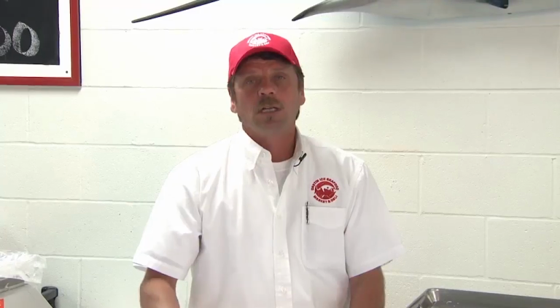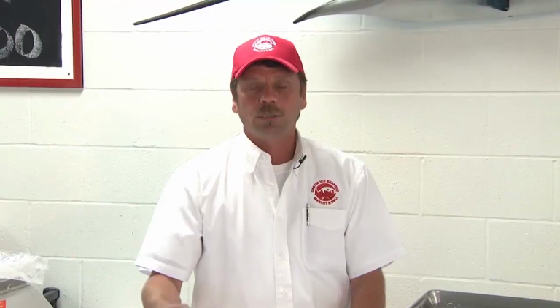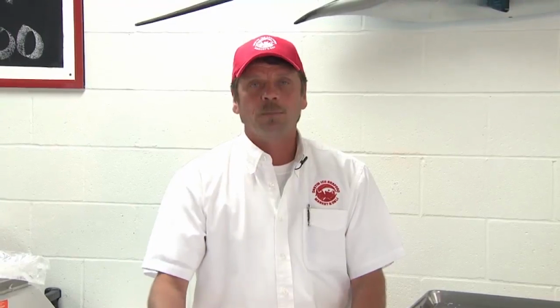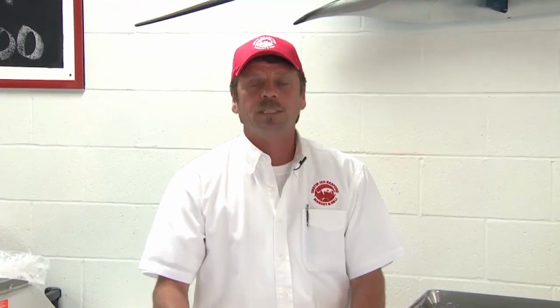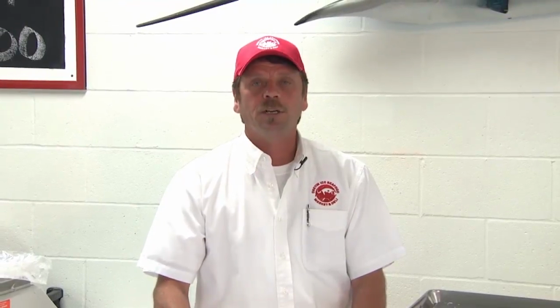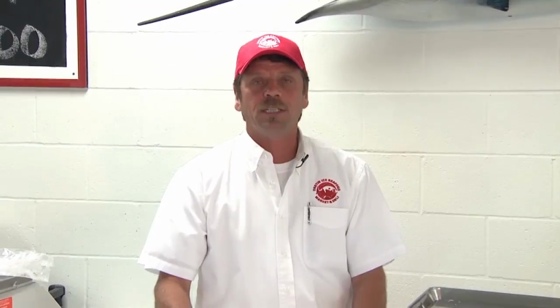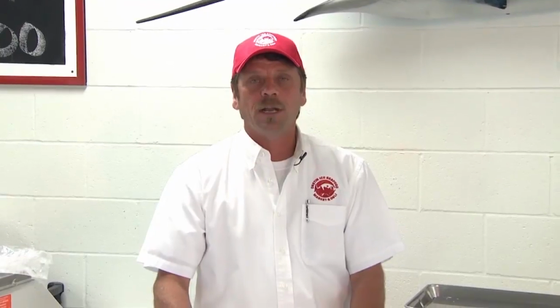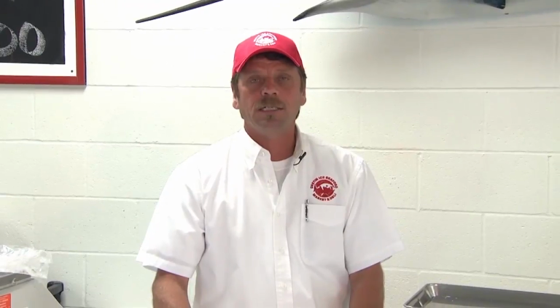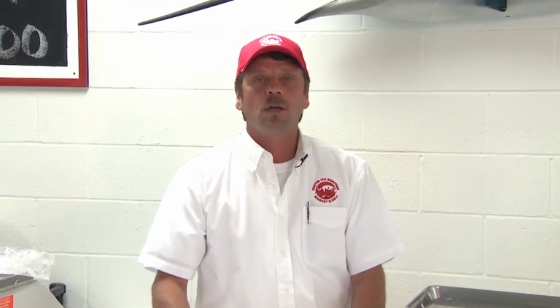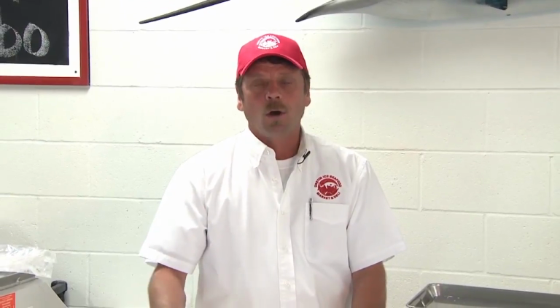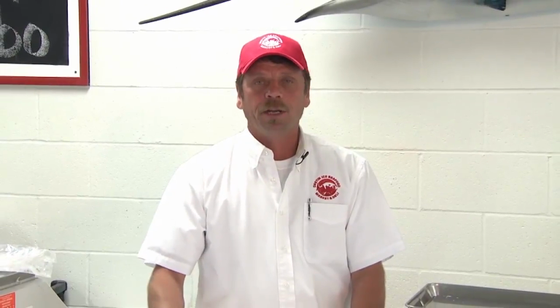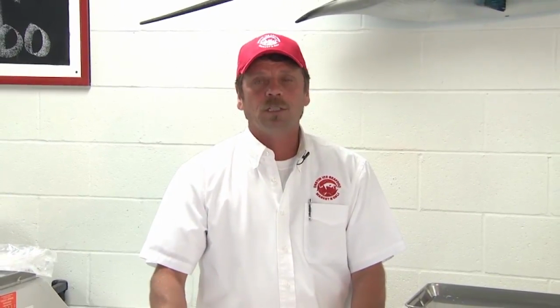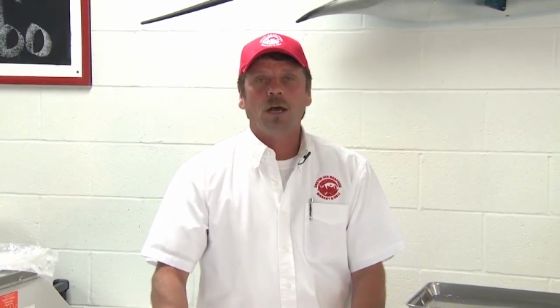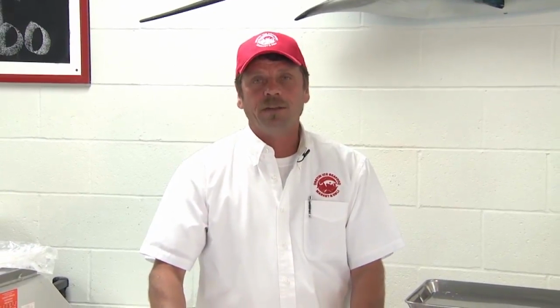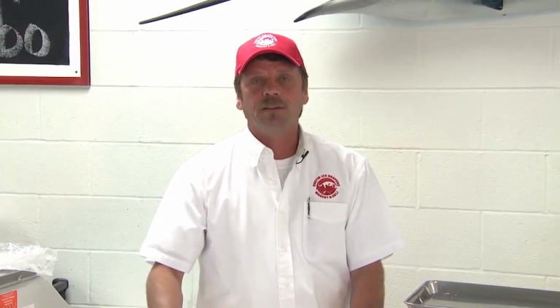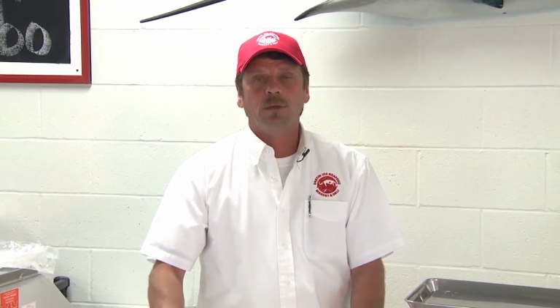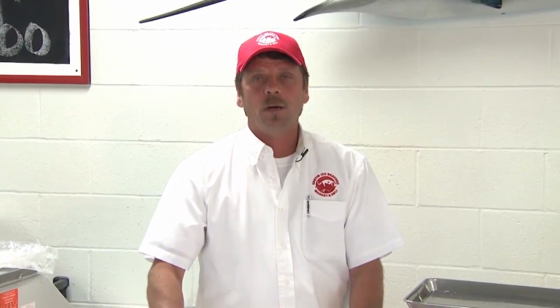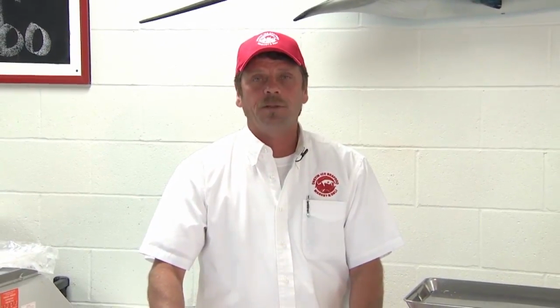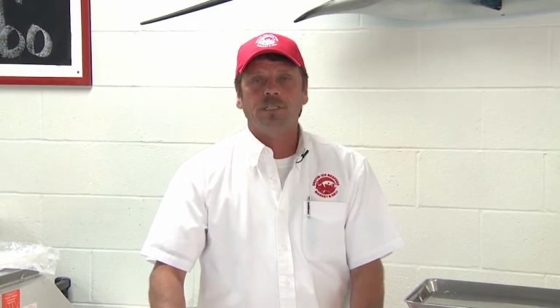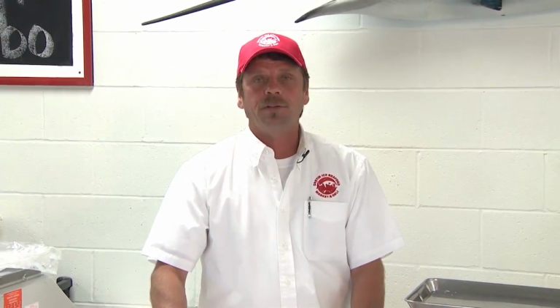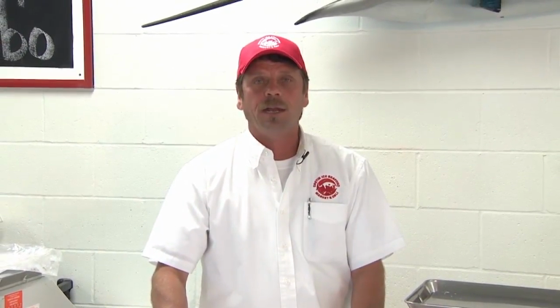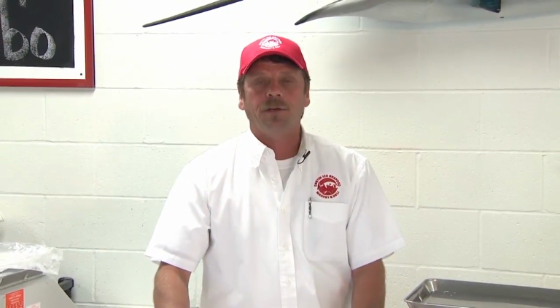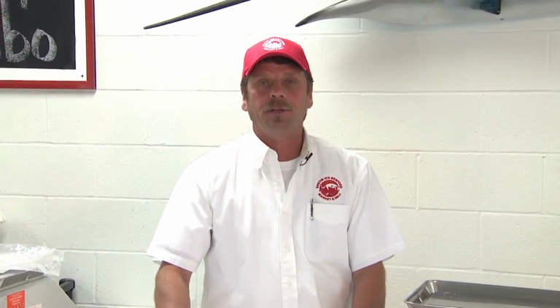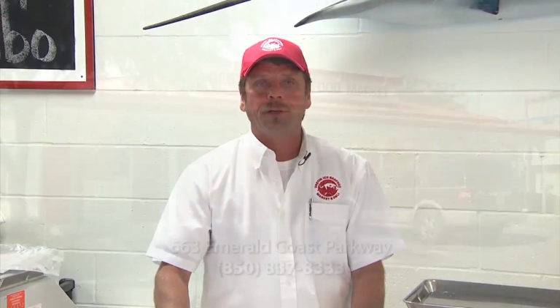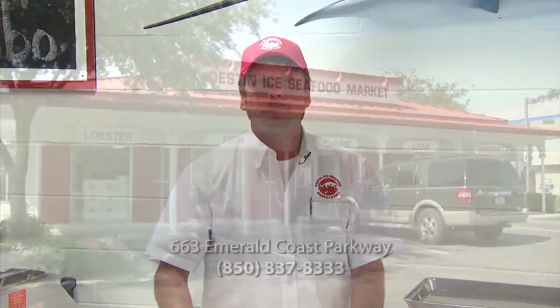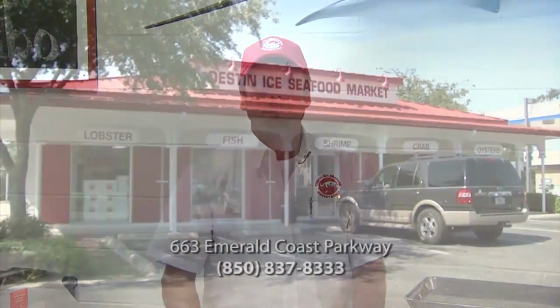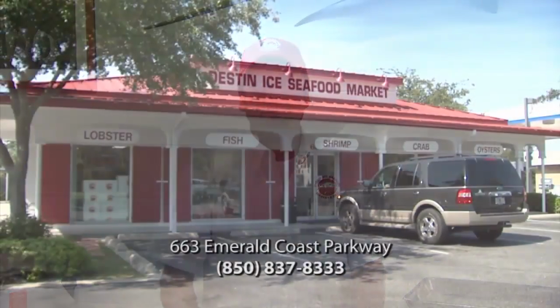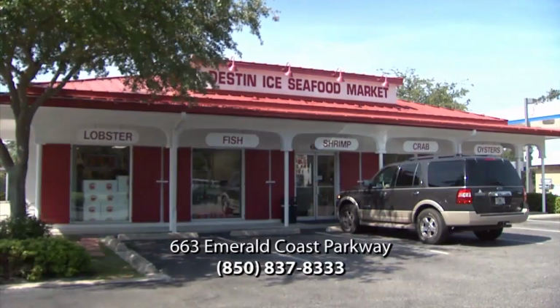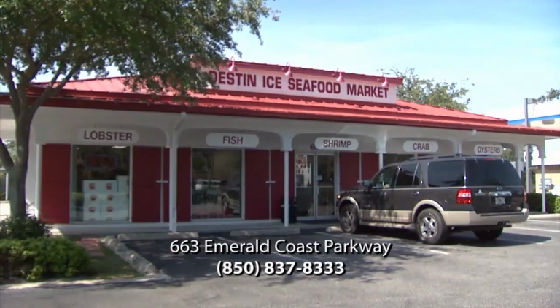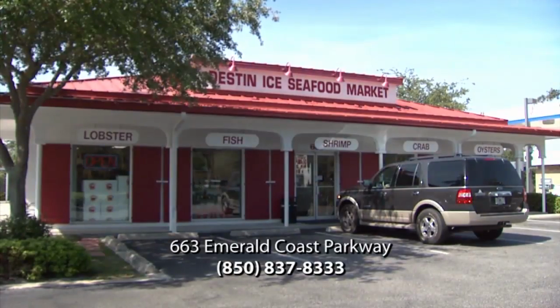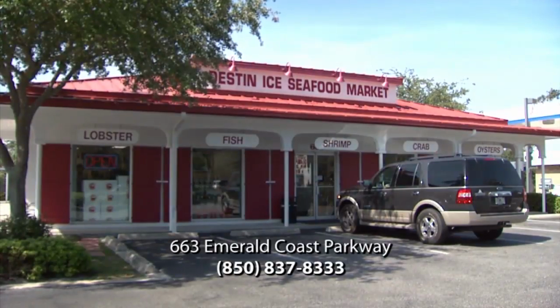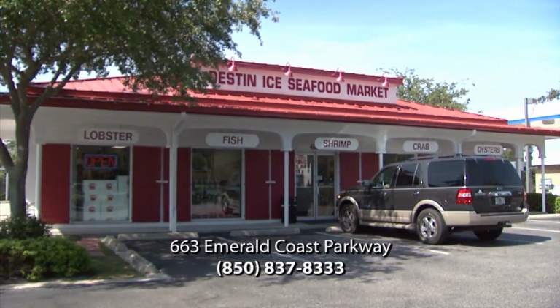Just come see us here at Destin Ice, or give us a call at 850-837-8333. We'll see you next time. Bye.